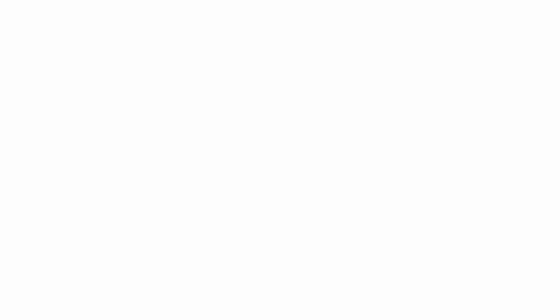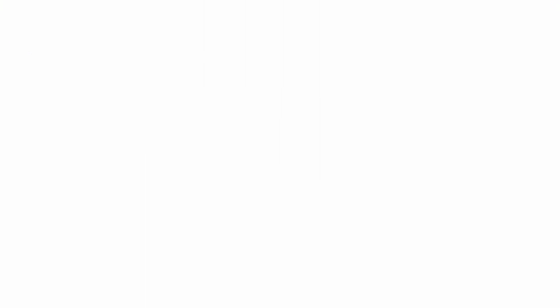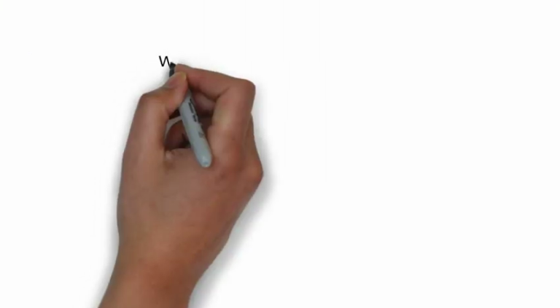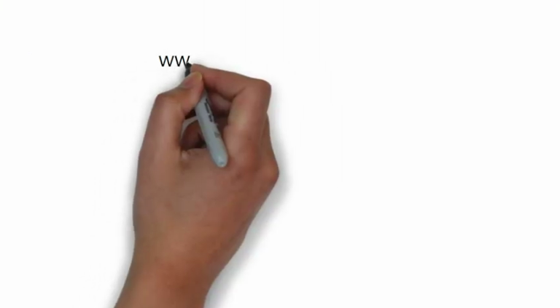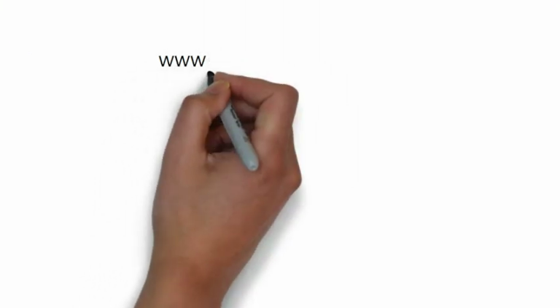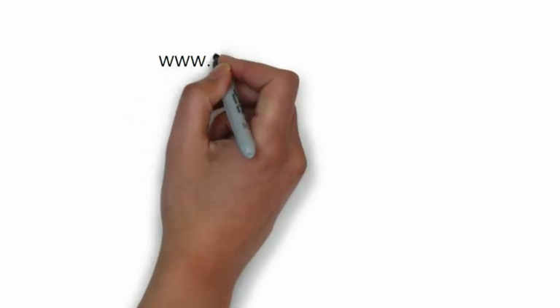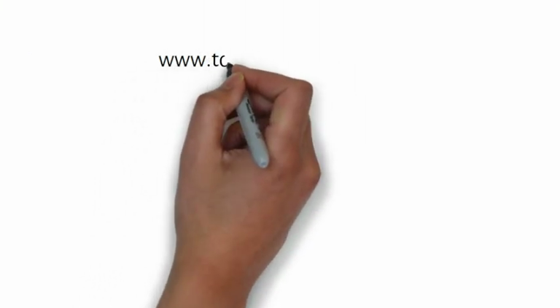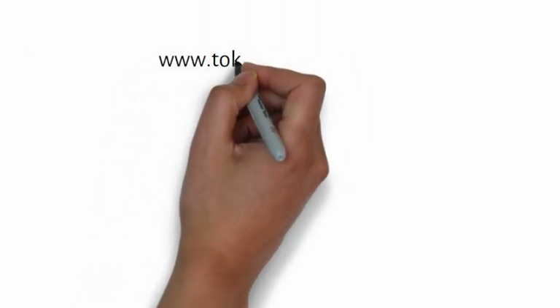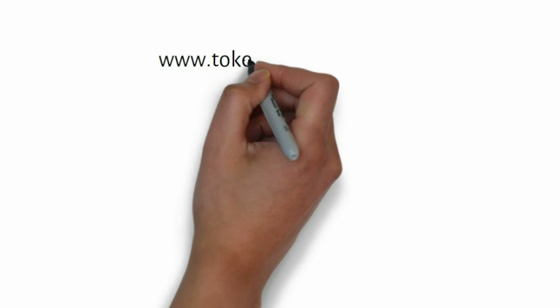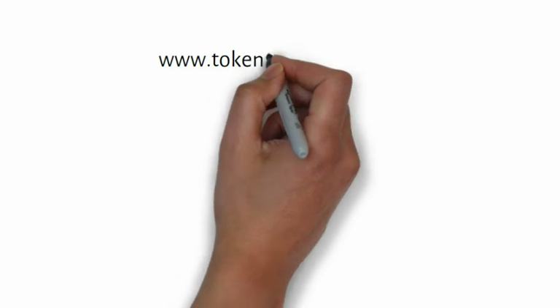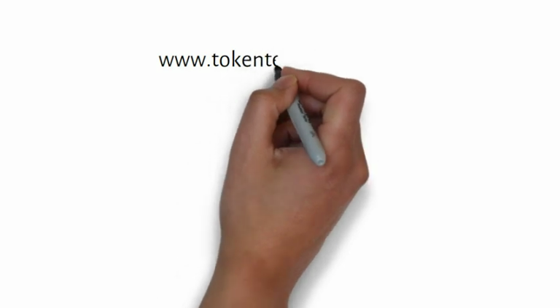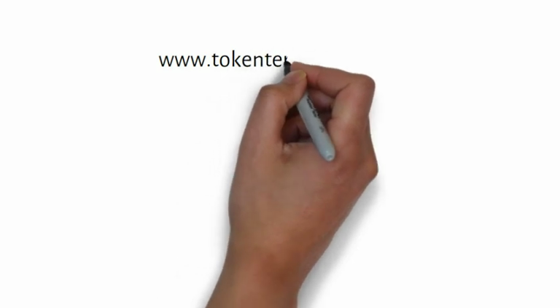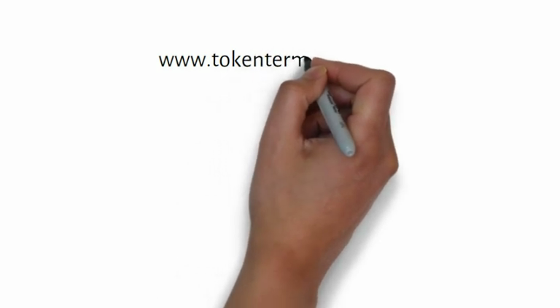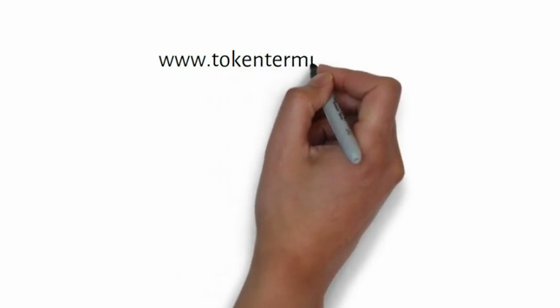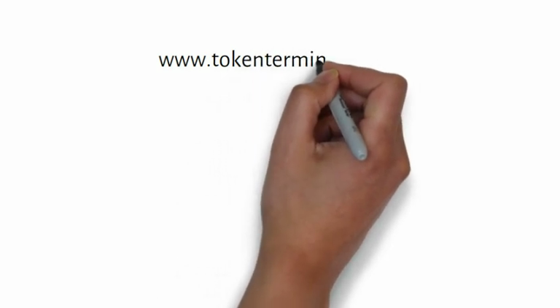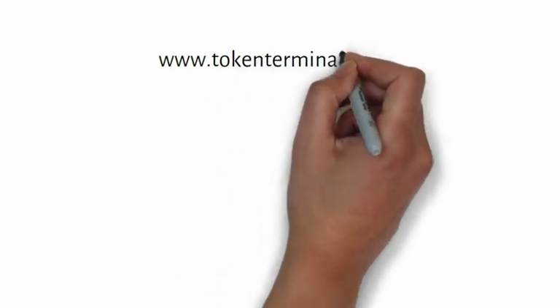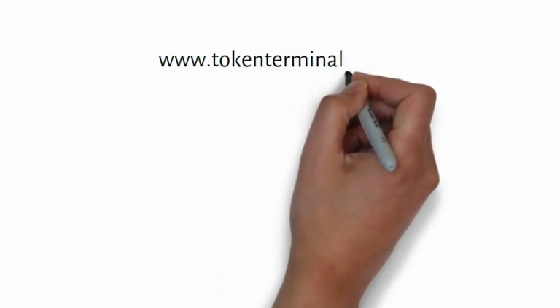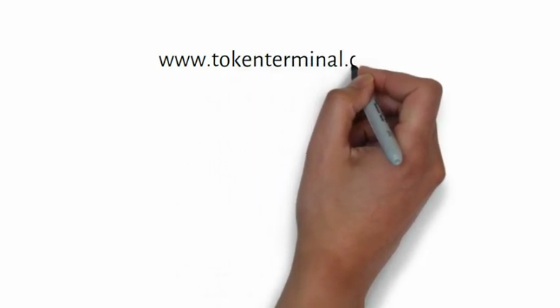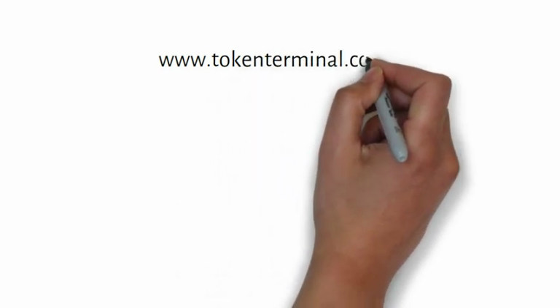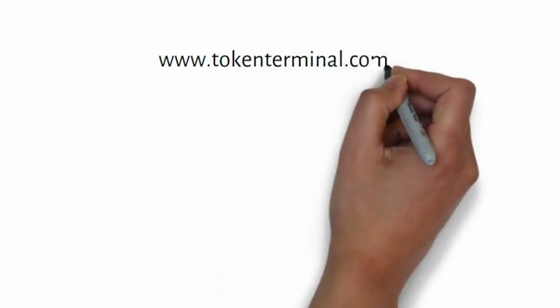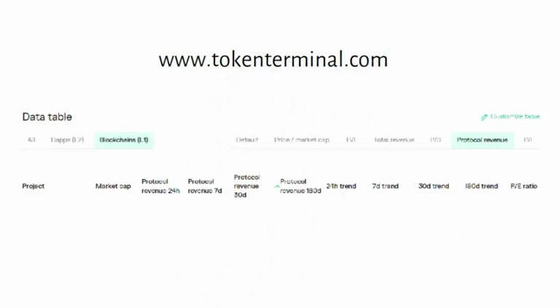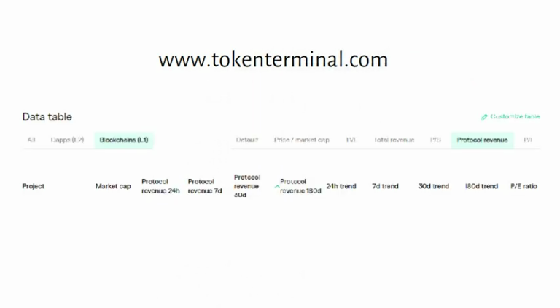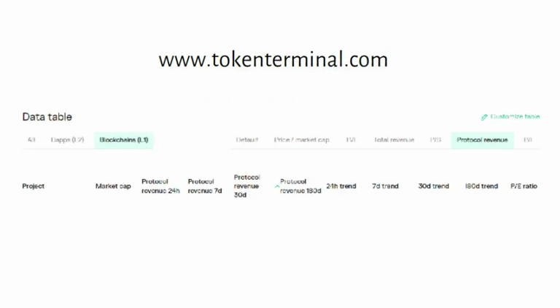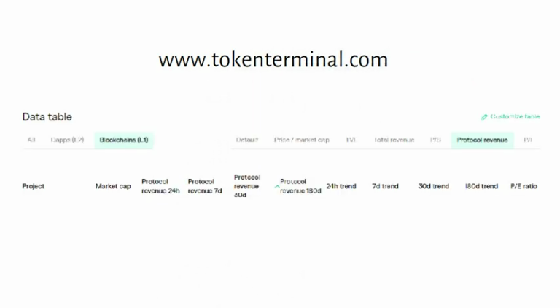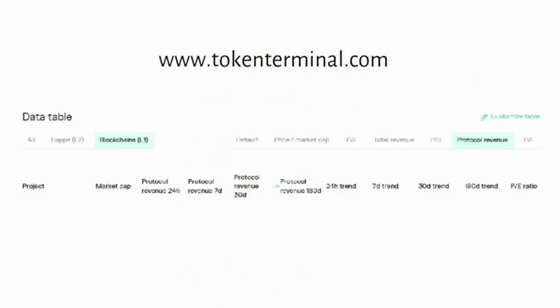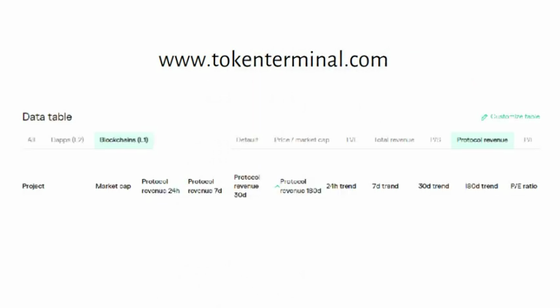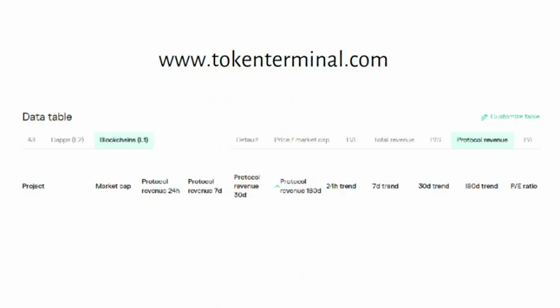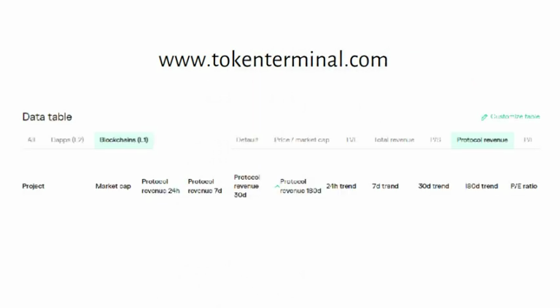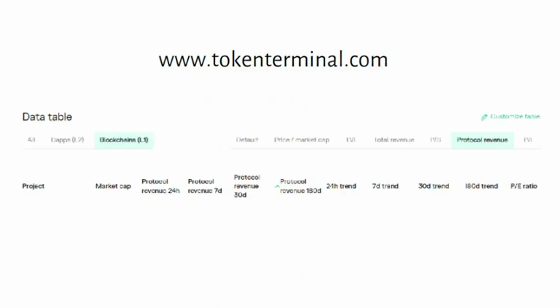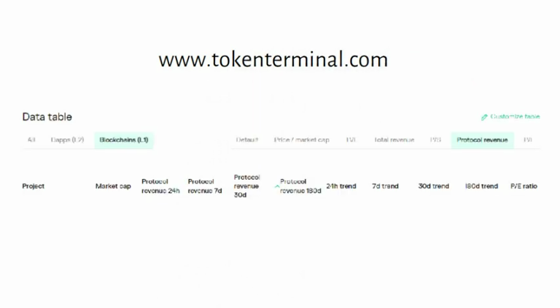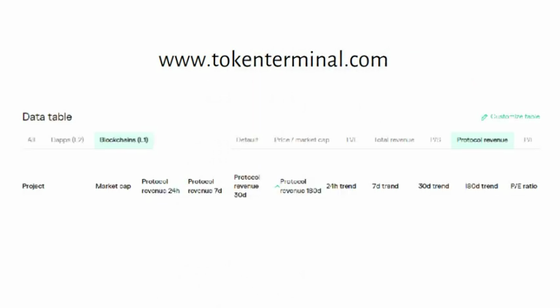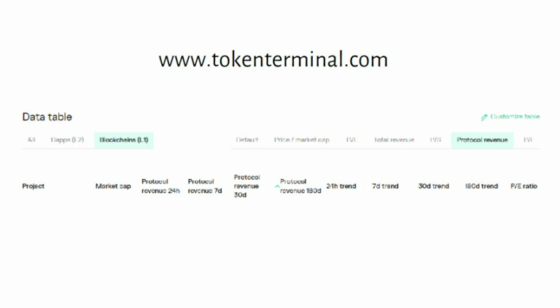On the Token Terminal website, scroll down to the data table. On the left are the options: